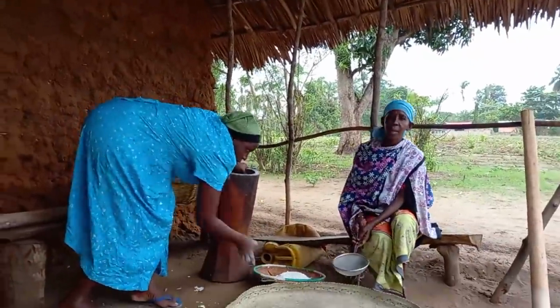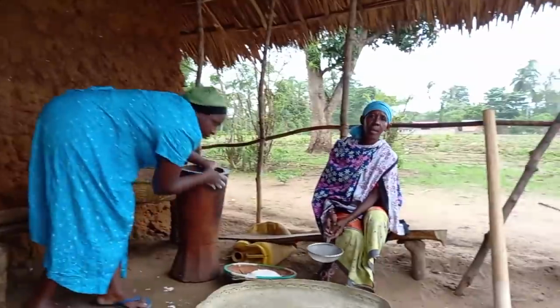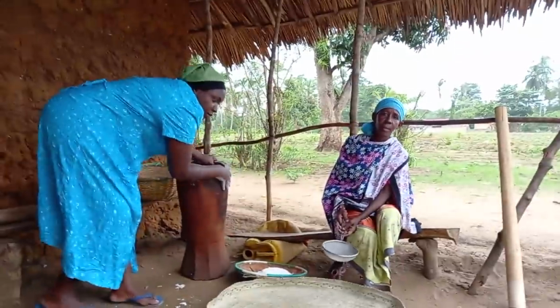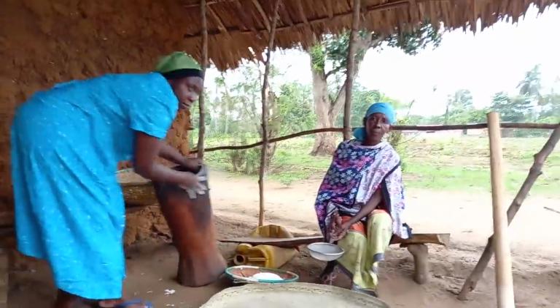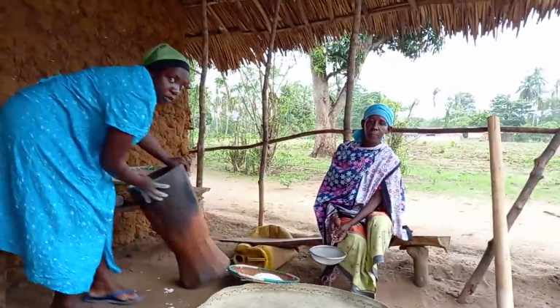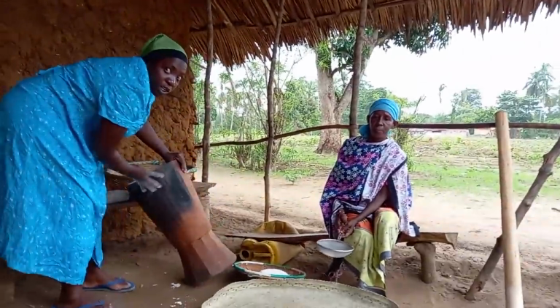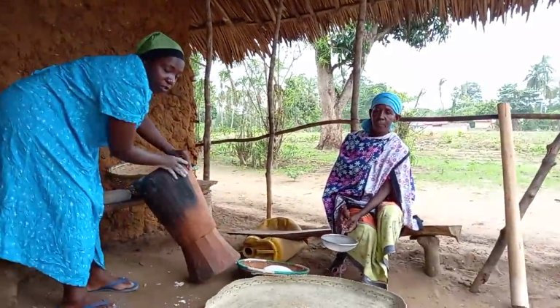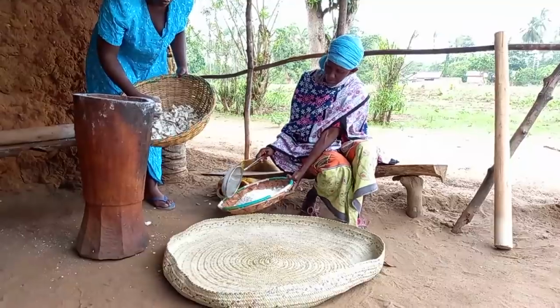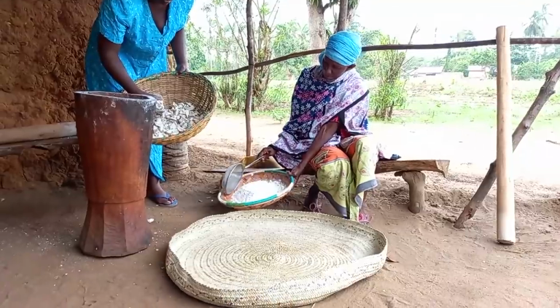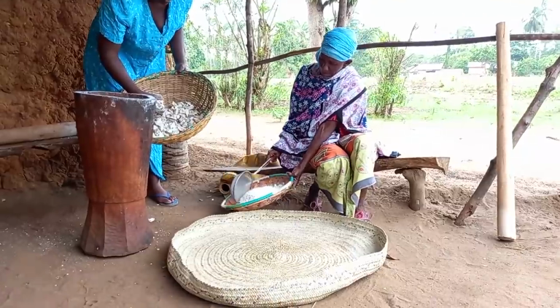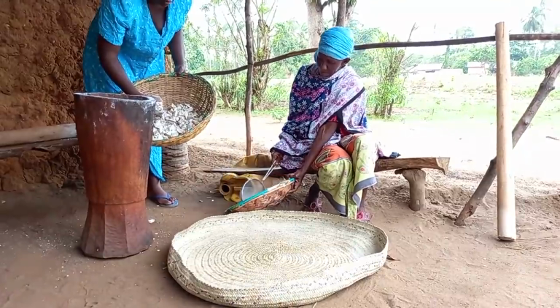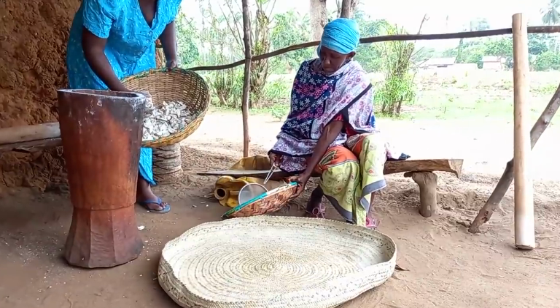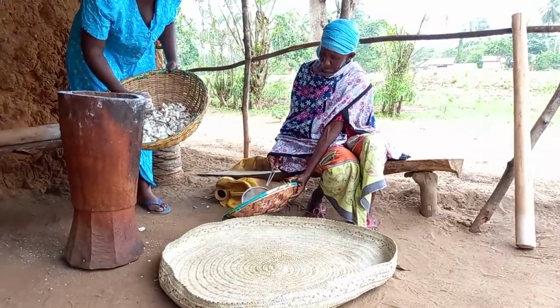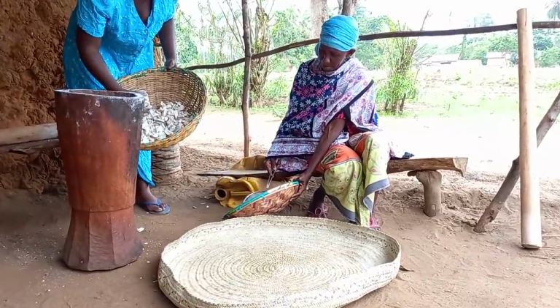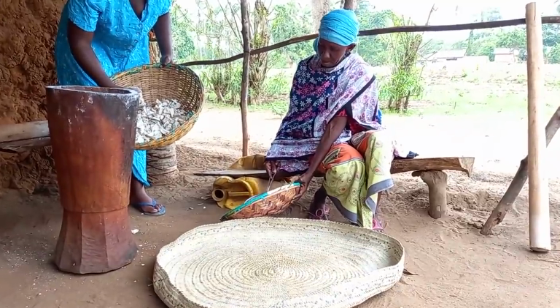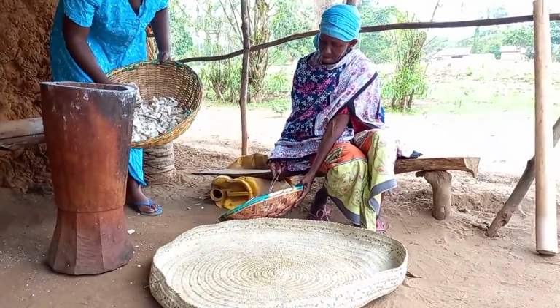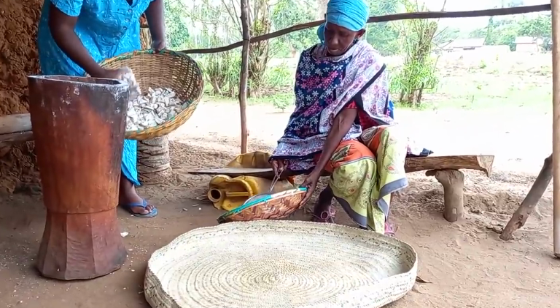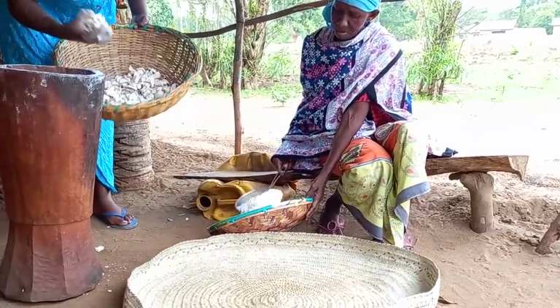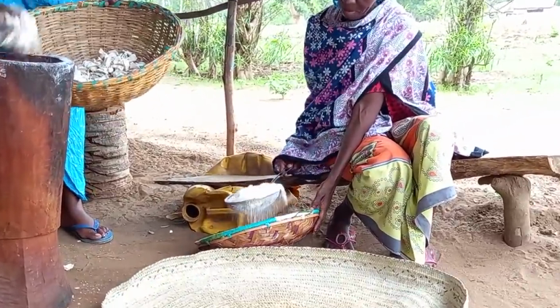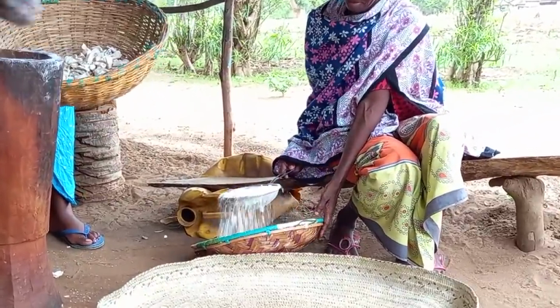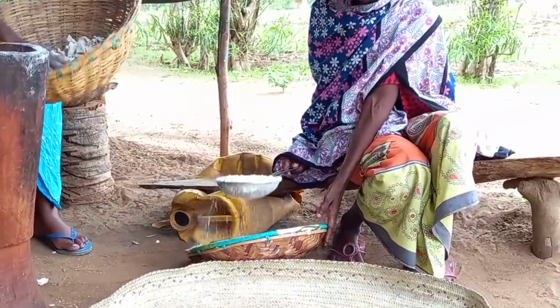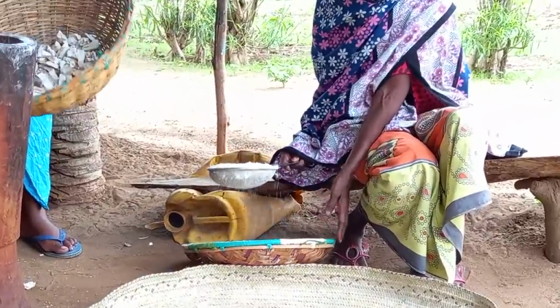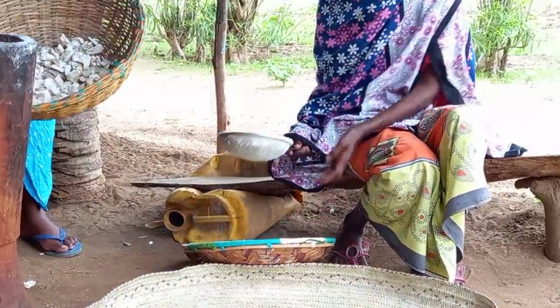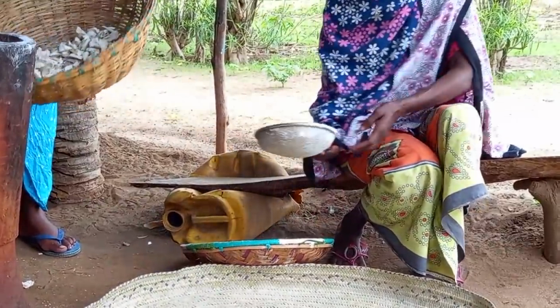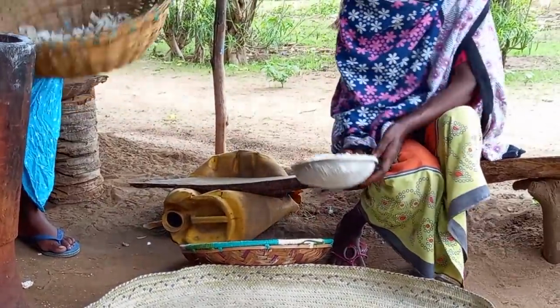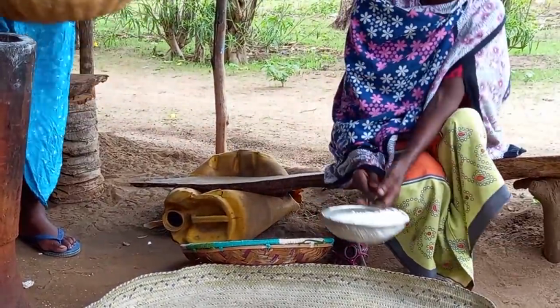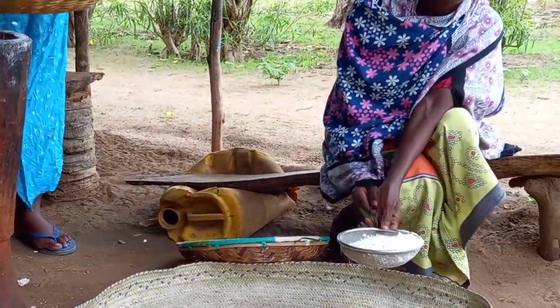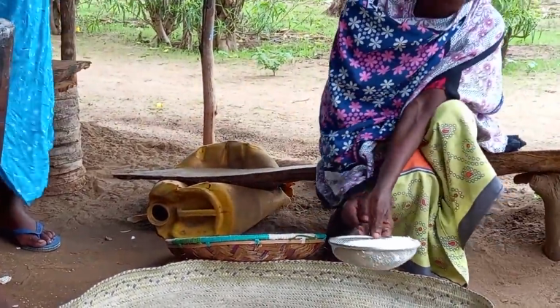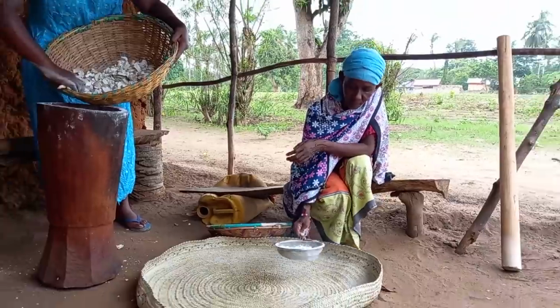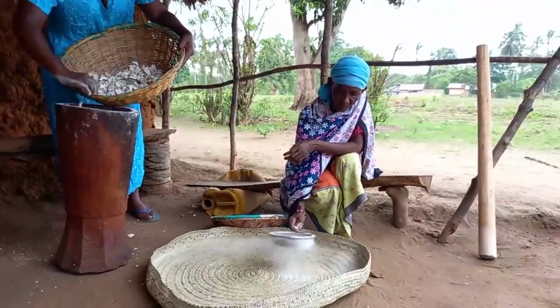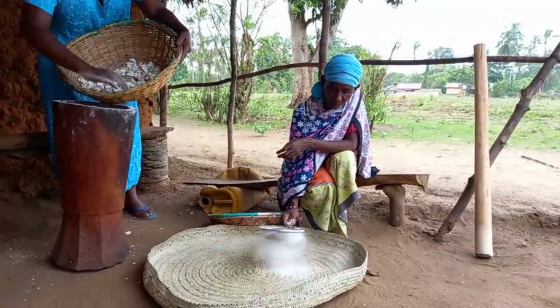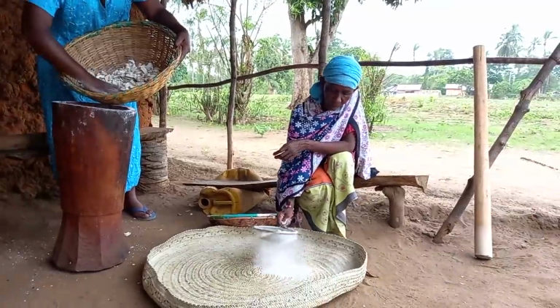It will go round and round, repeating itself several times, until we achieve a very fine flour.